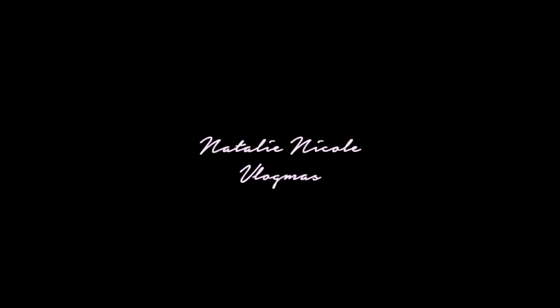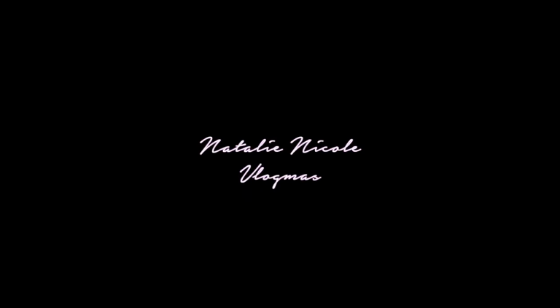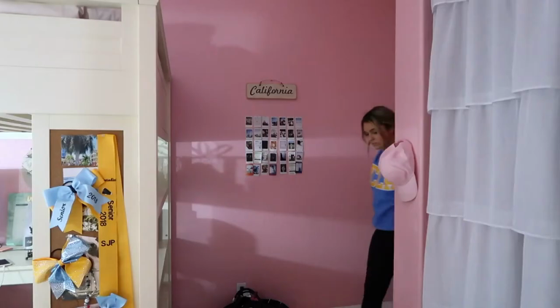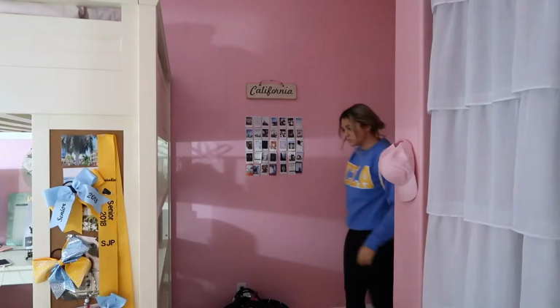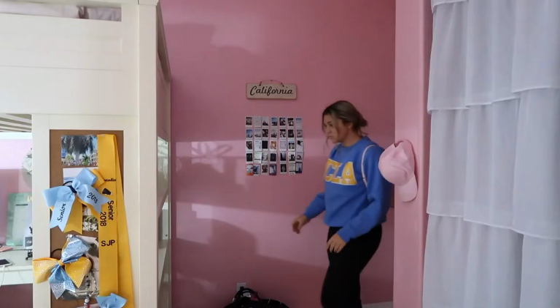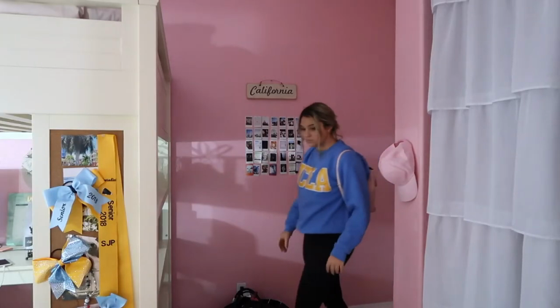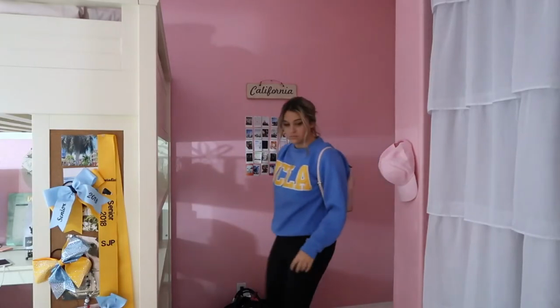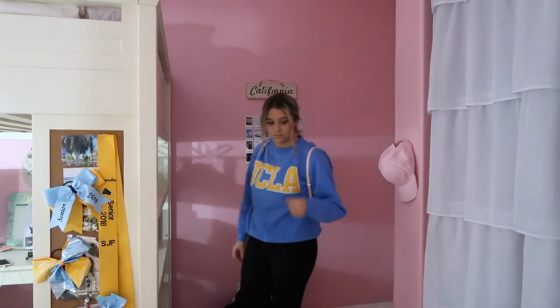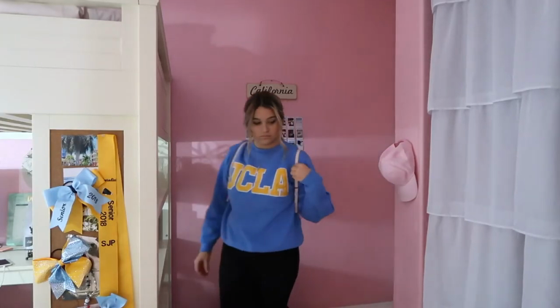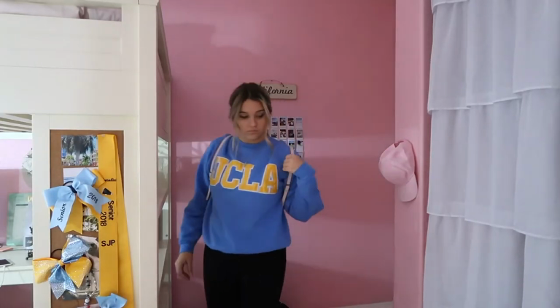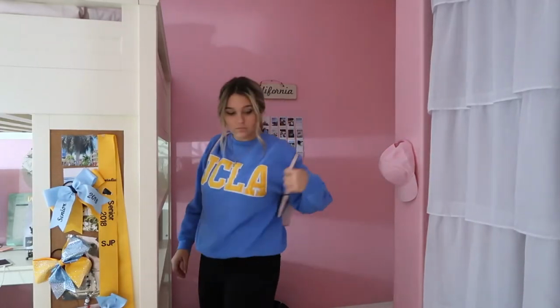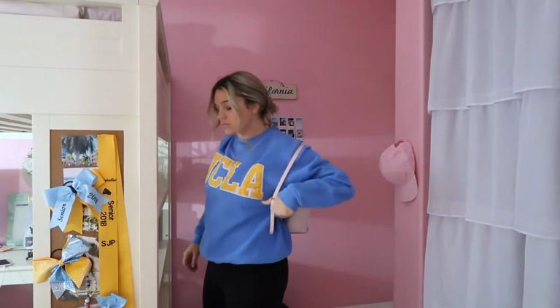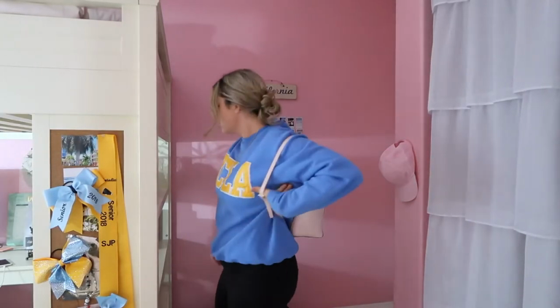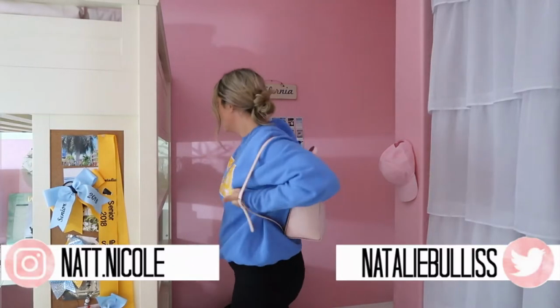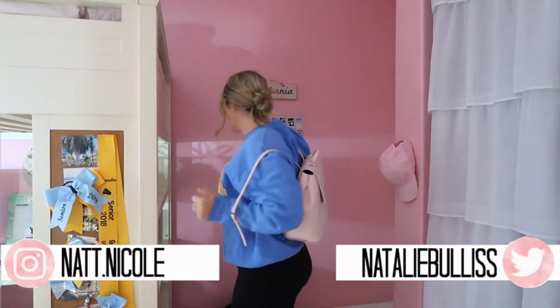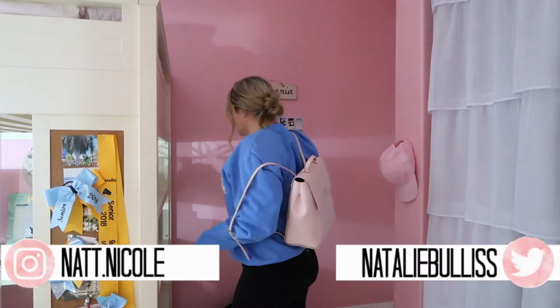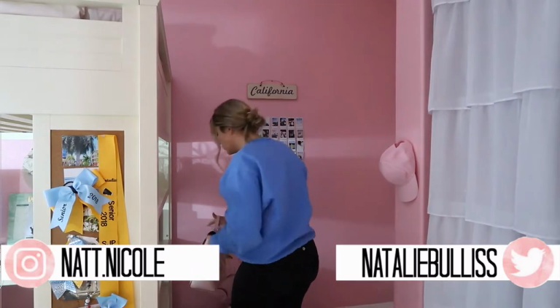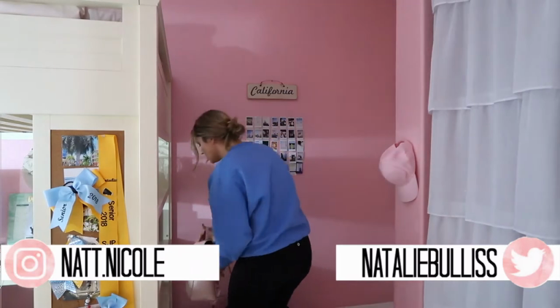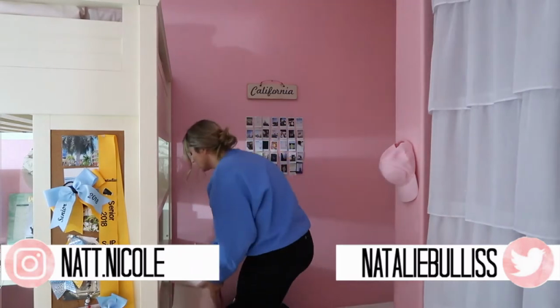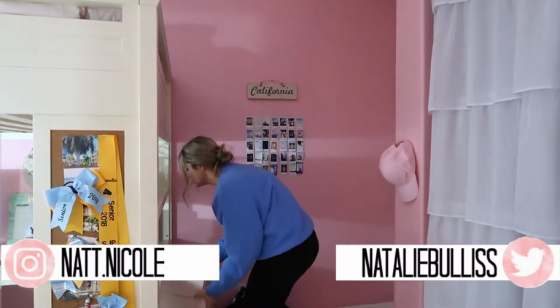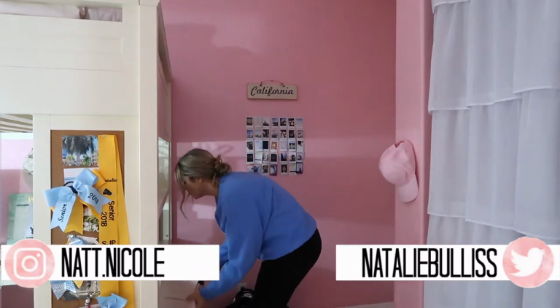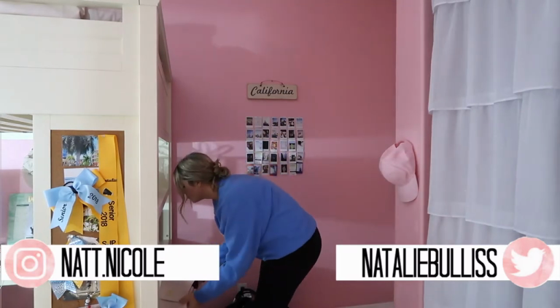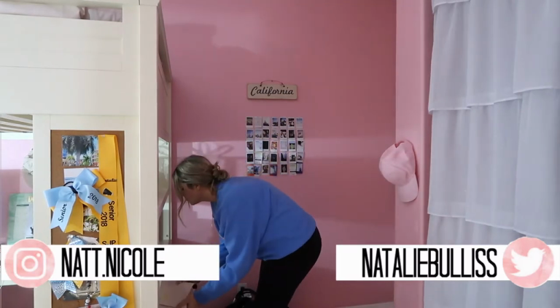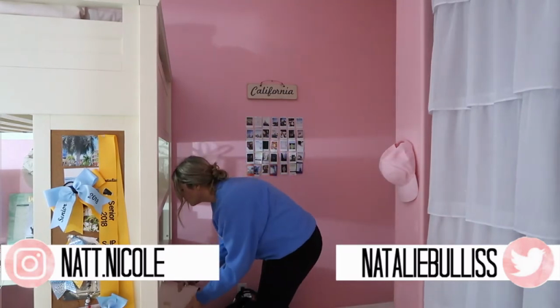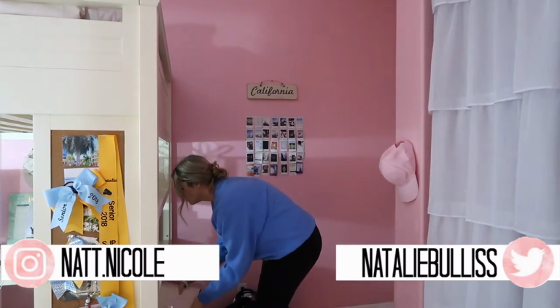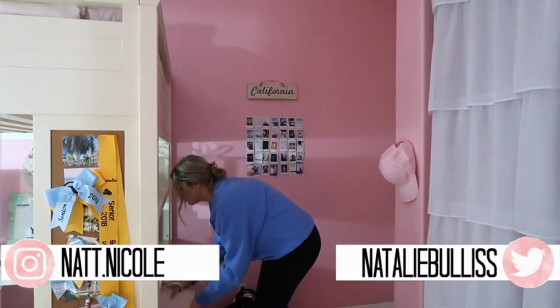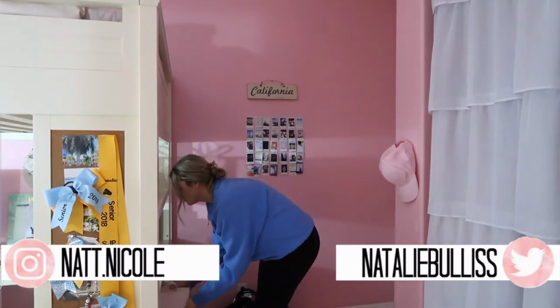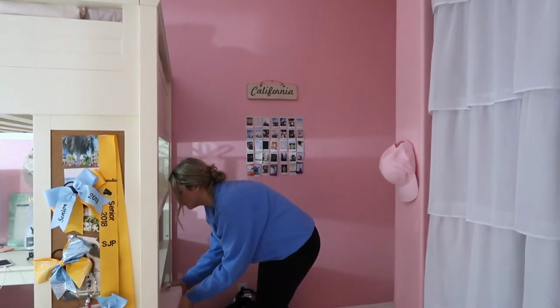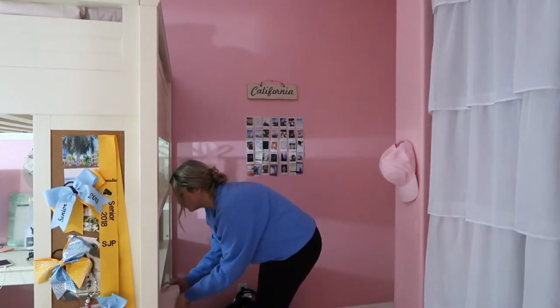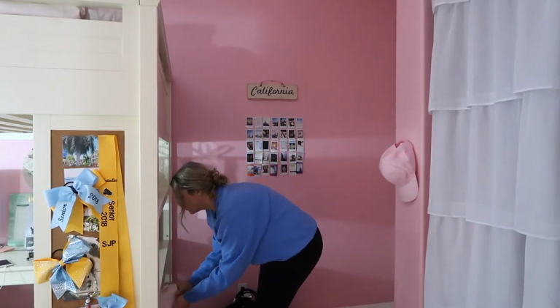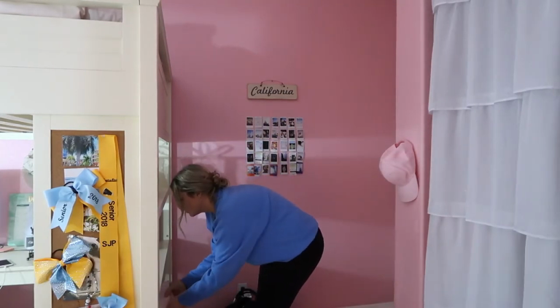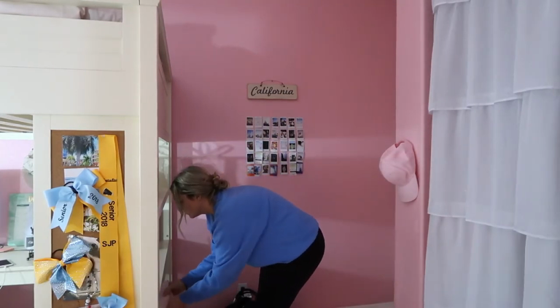When I come home from school, this is basically my night routine. I usually just take off my backpack then head into my bathroom.